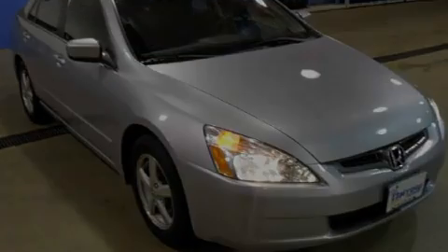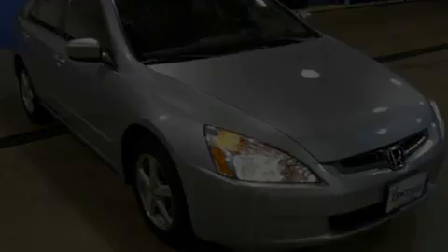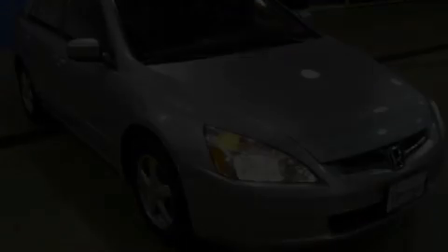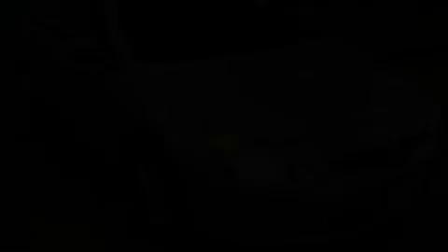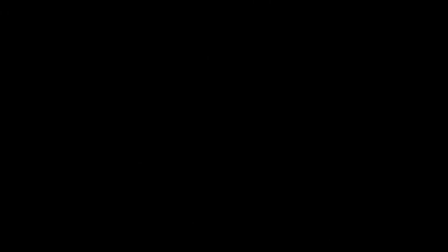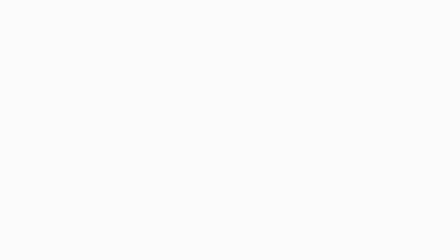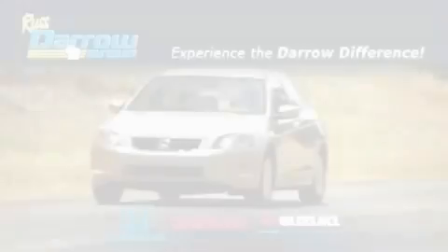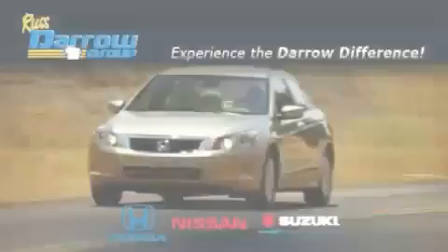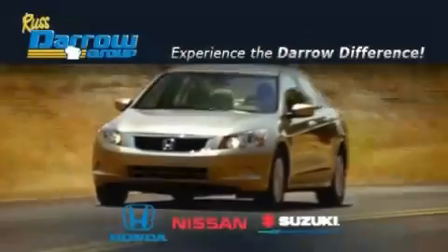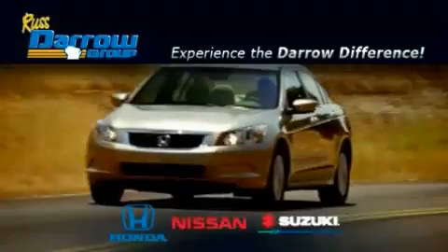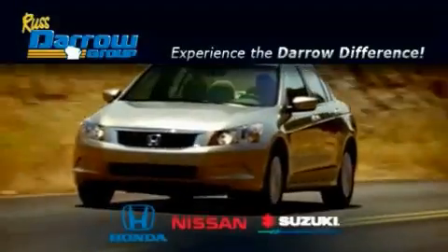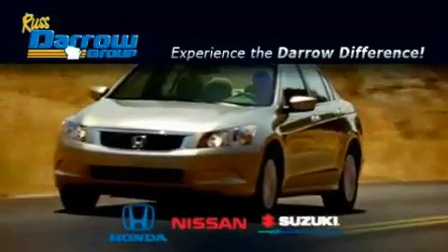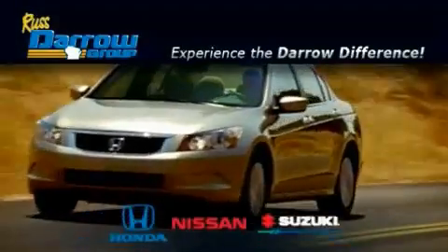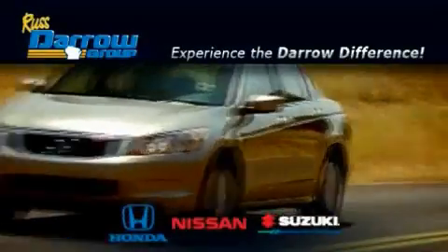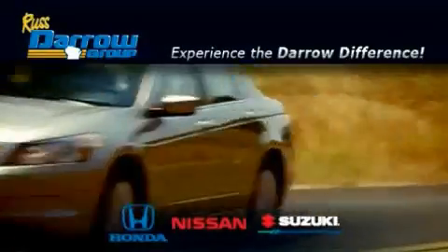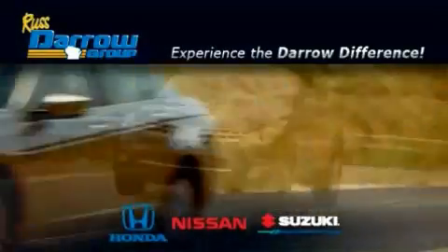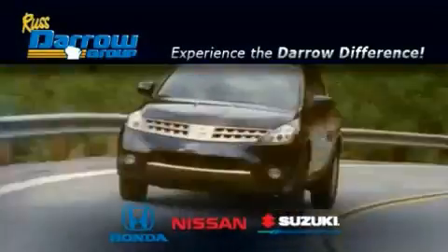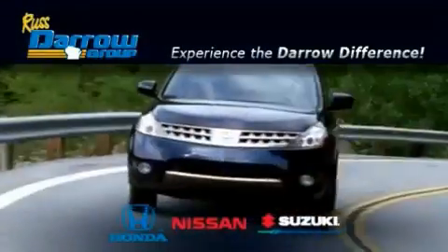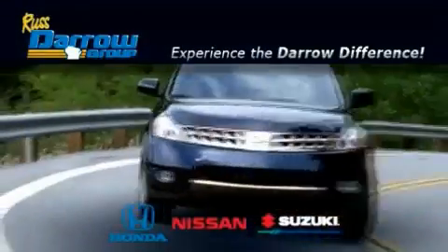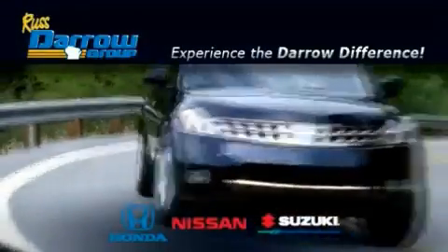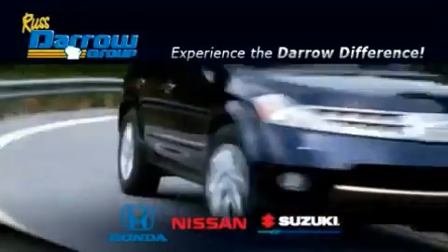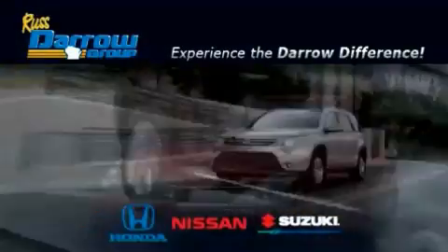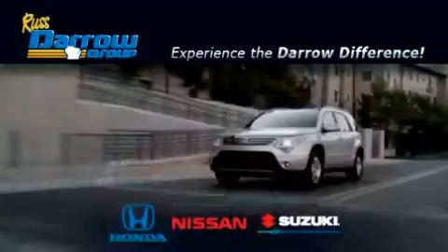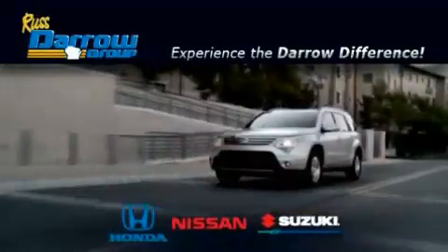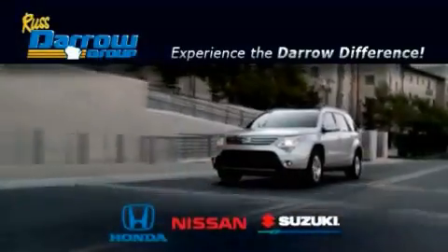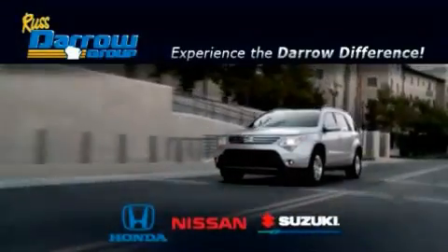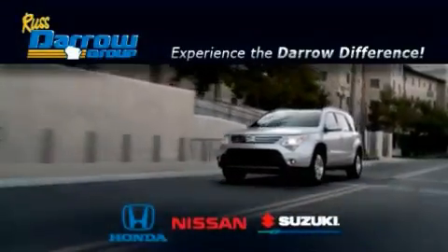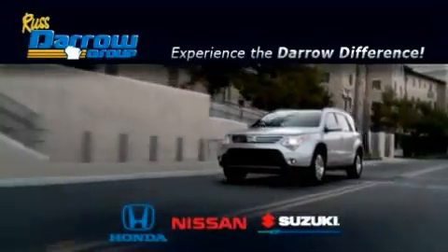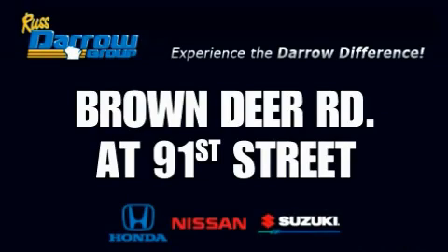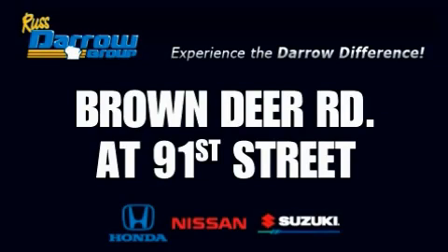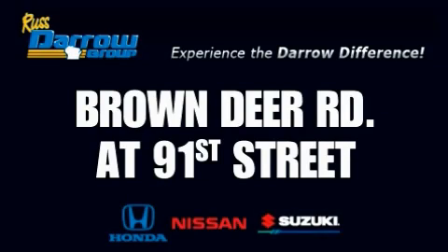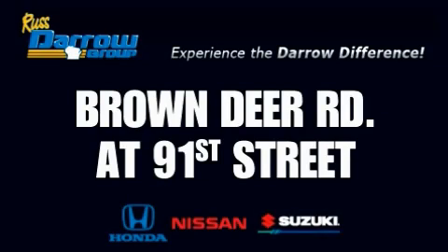Get the Daryl difference today, only at Rust-Aero Honda Nissan Suzuki. Rust-Aero.